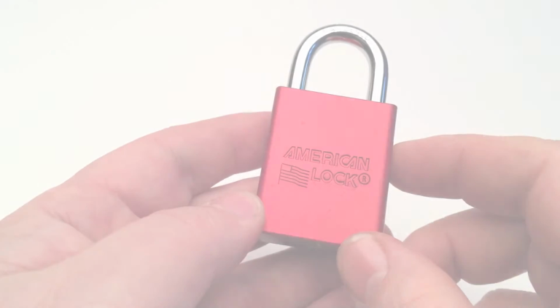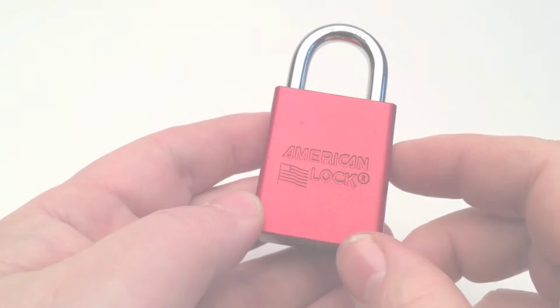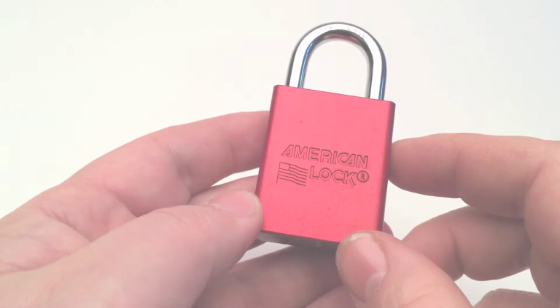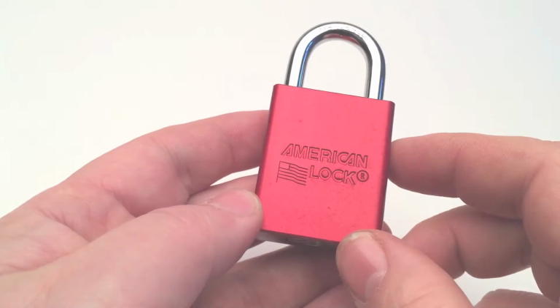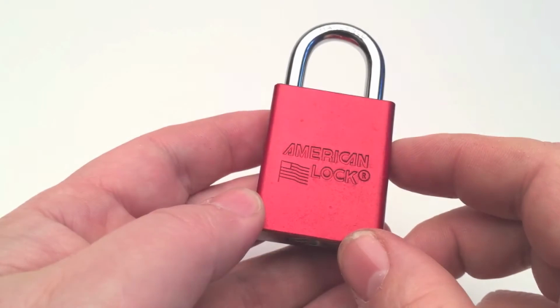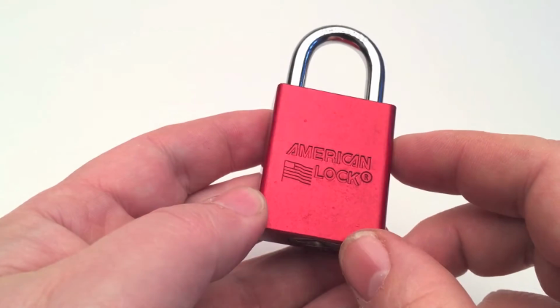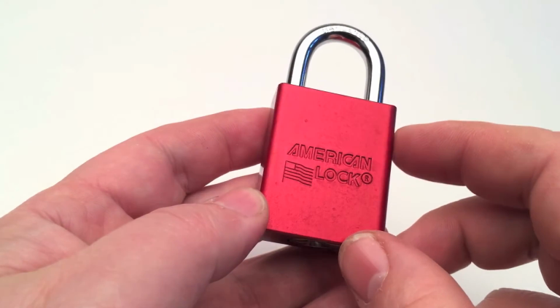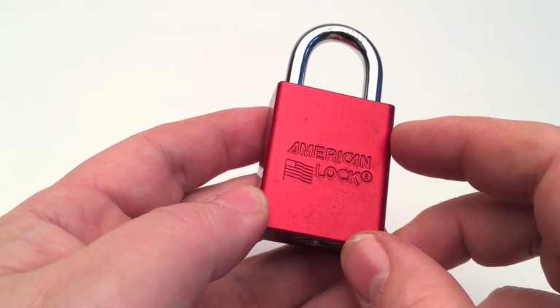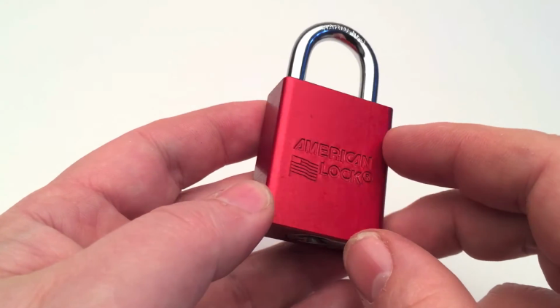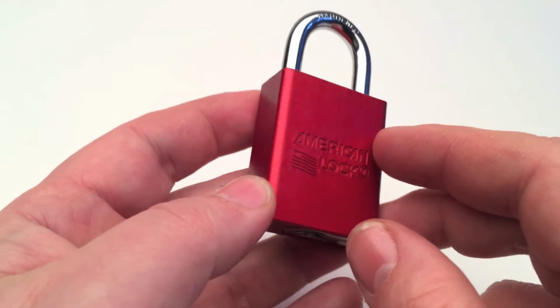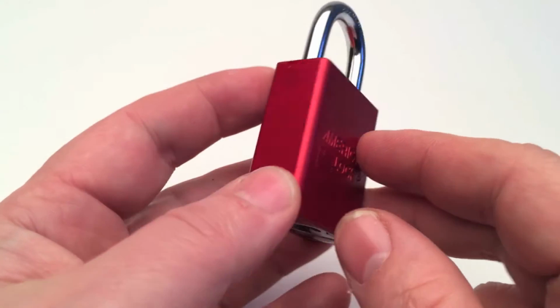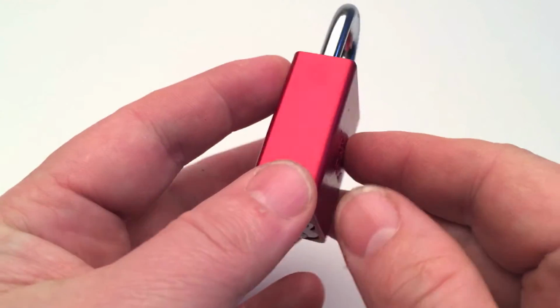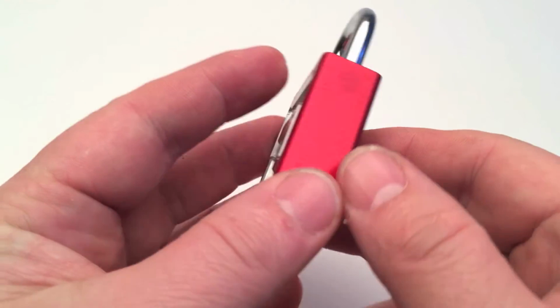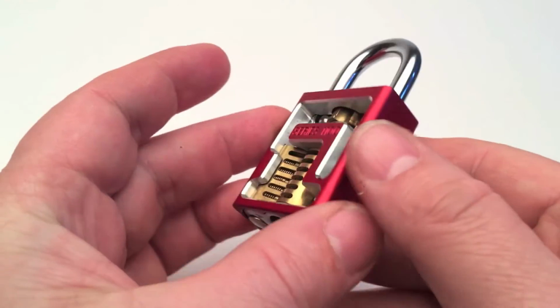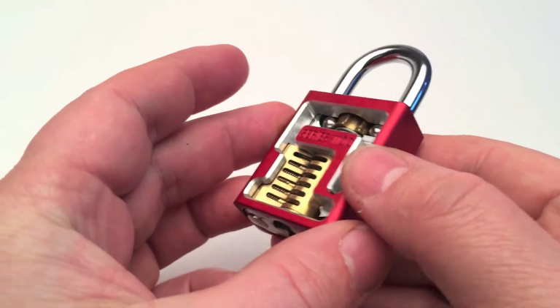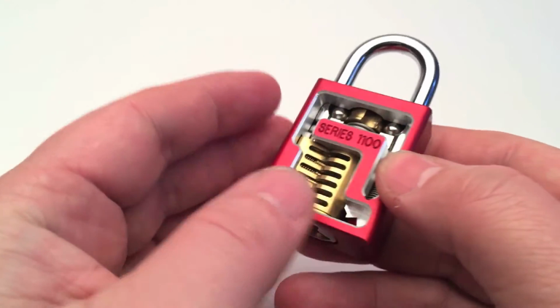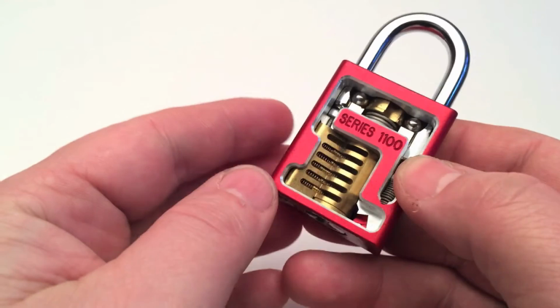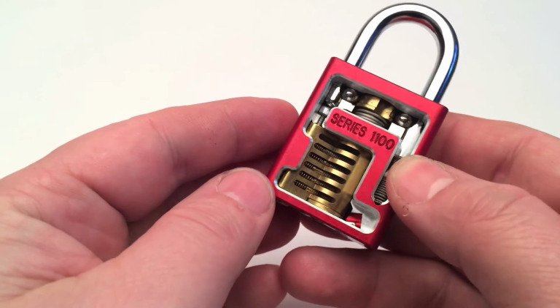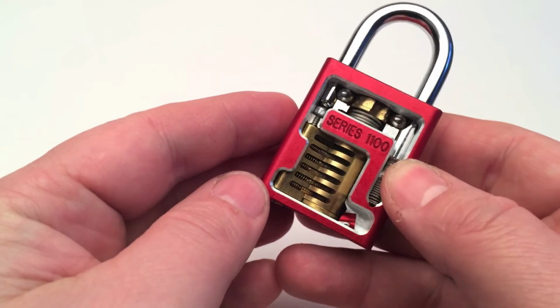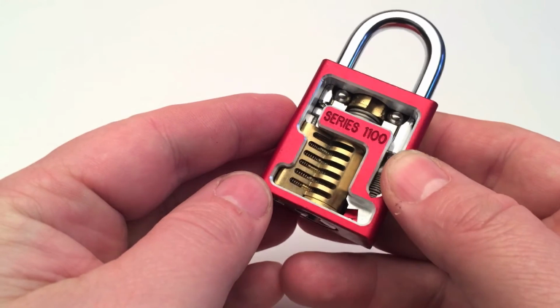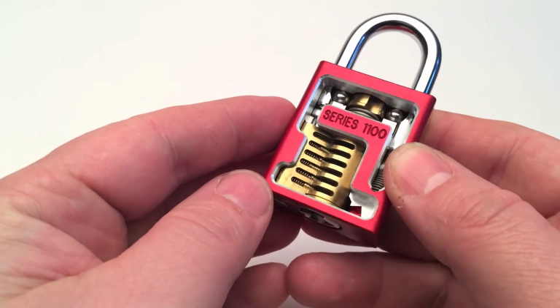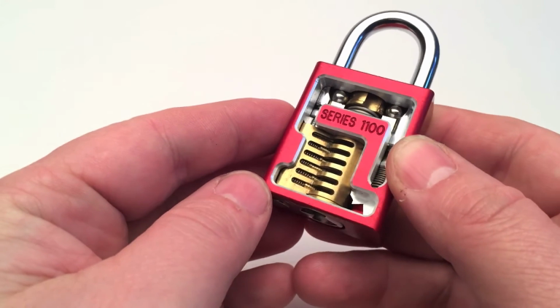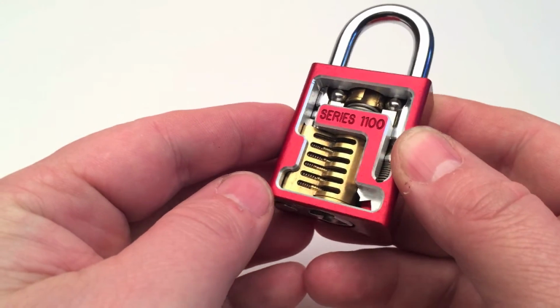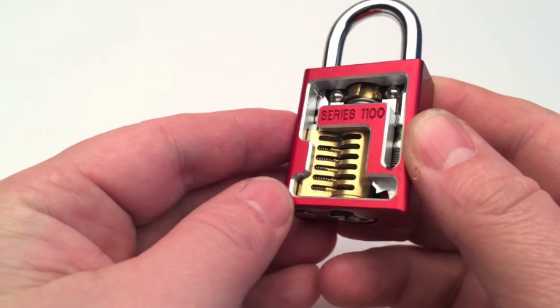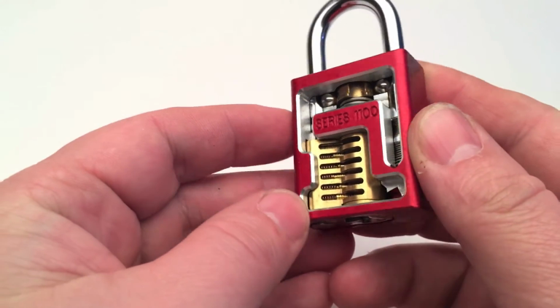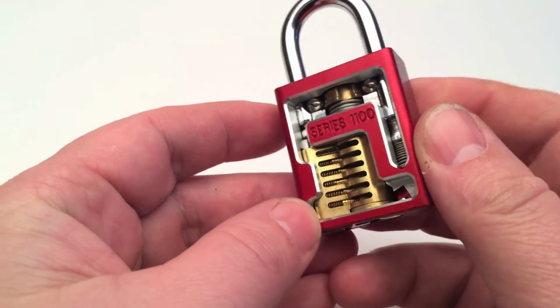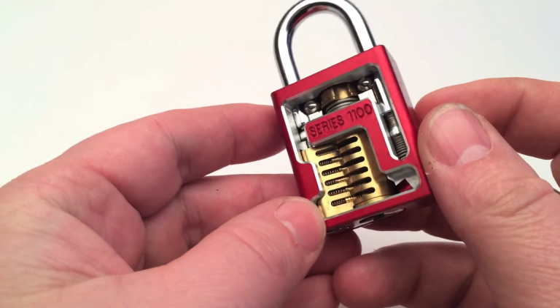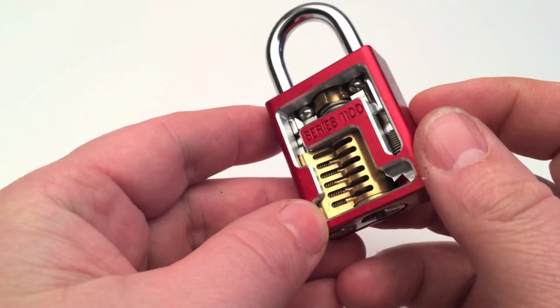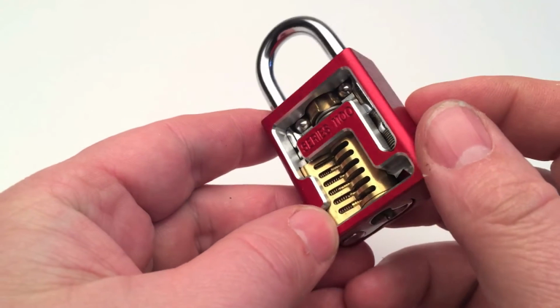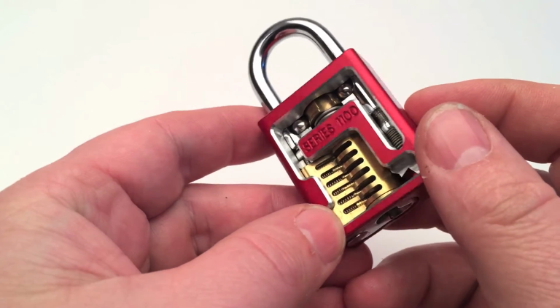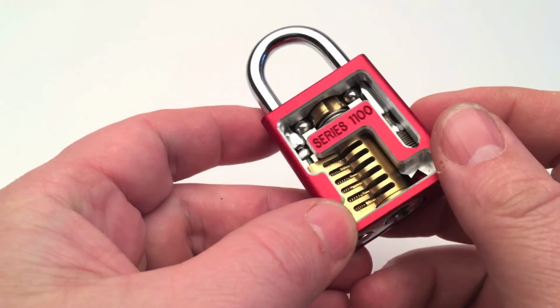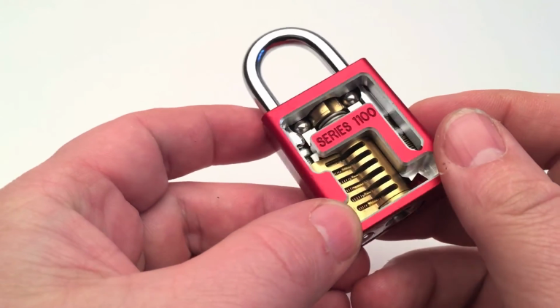Today I've got here an American Lock, Series 1100. It is a 5-pin aluminium padlock with a hardened steel shackle.